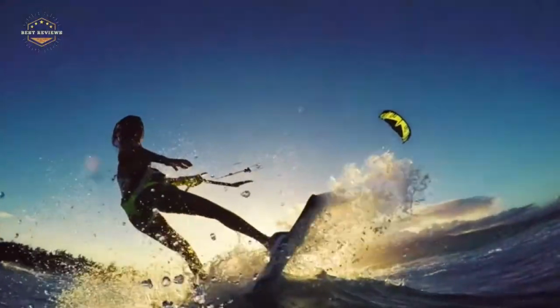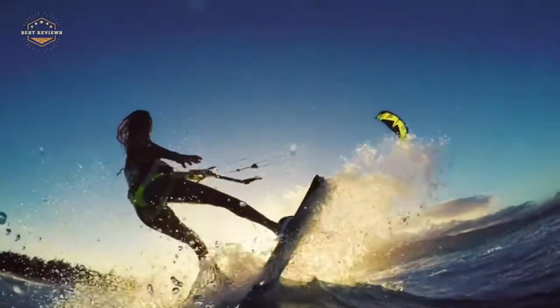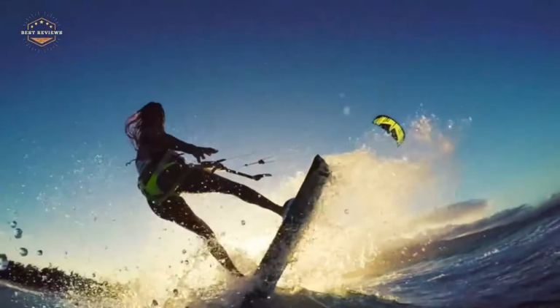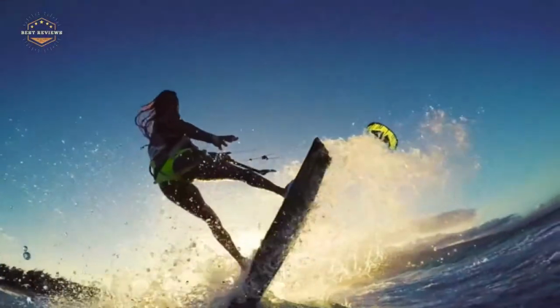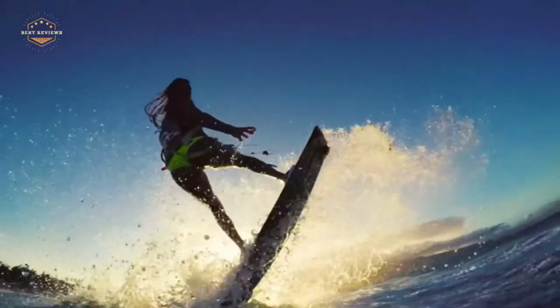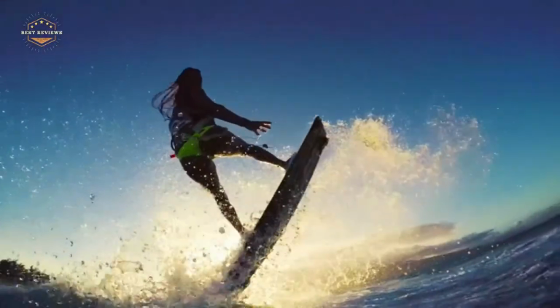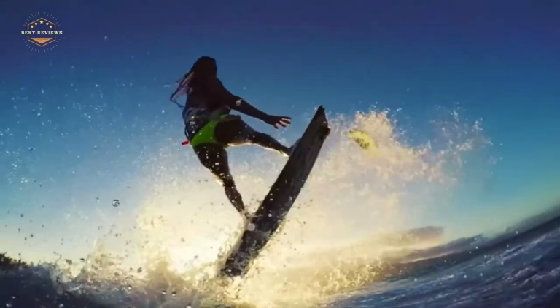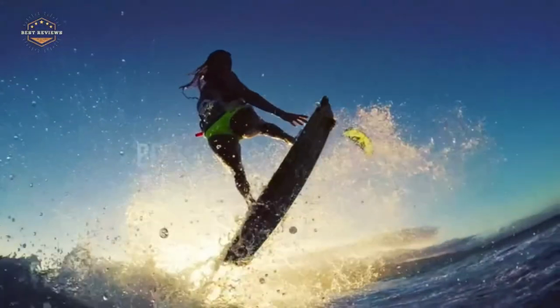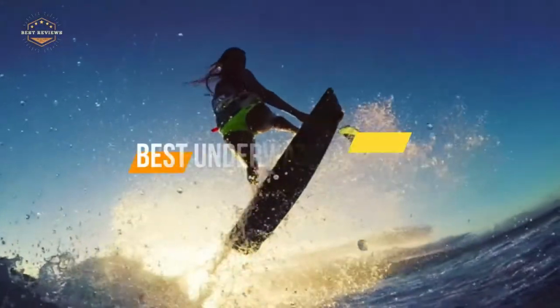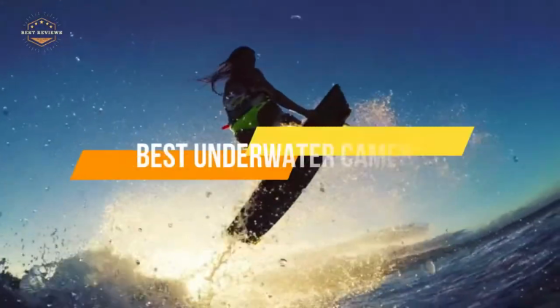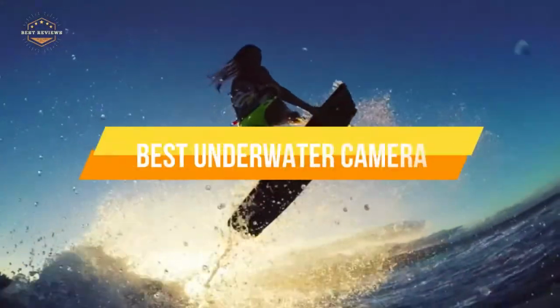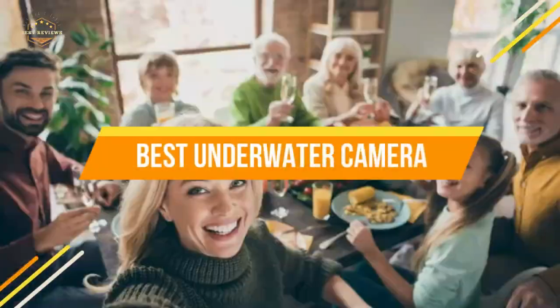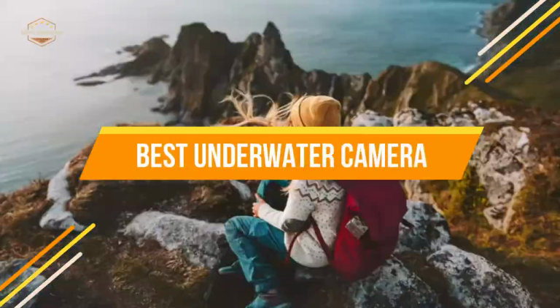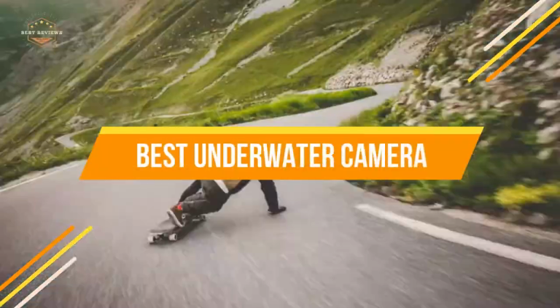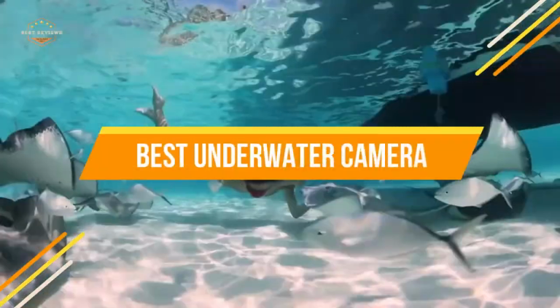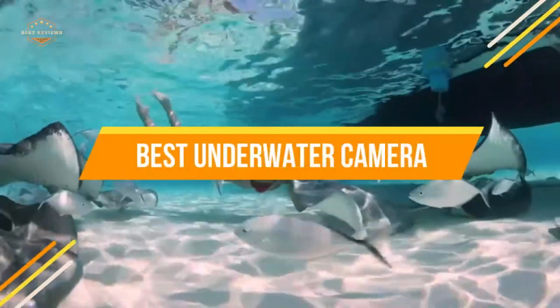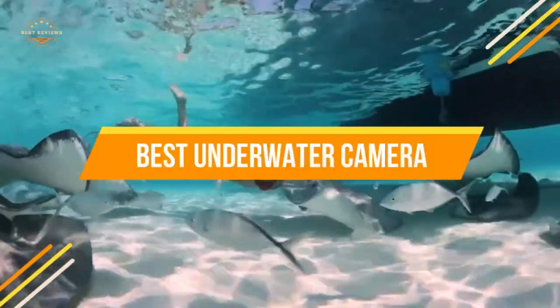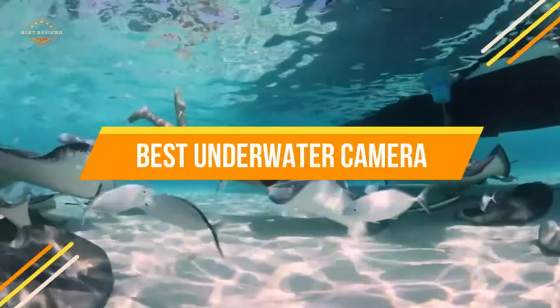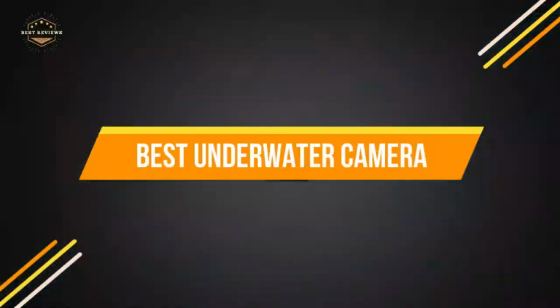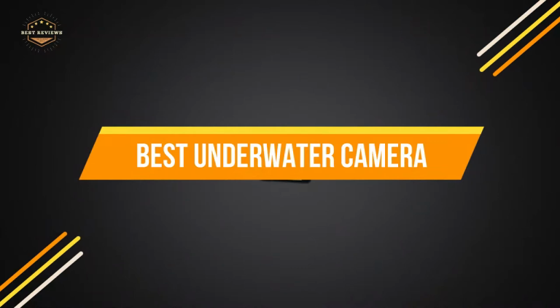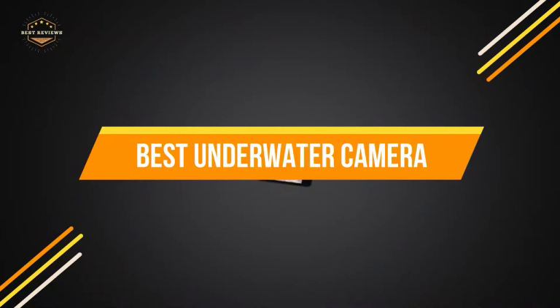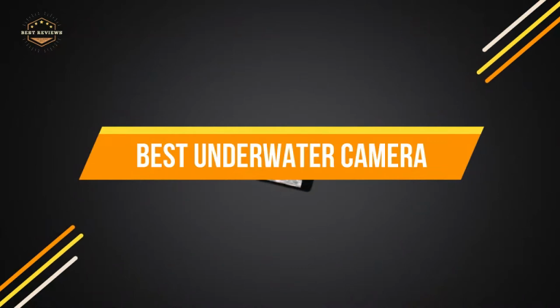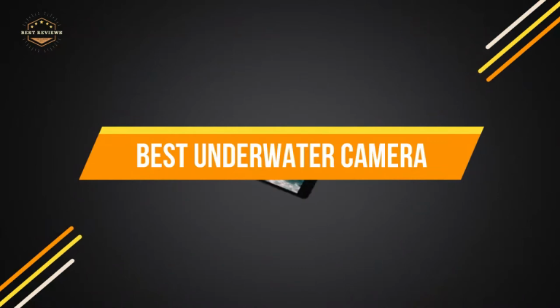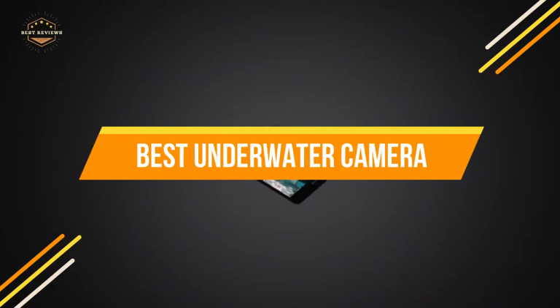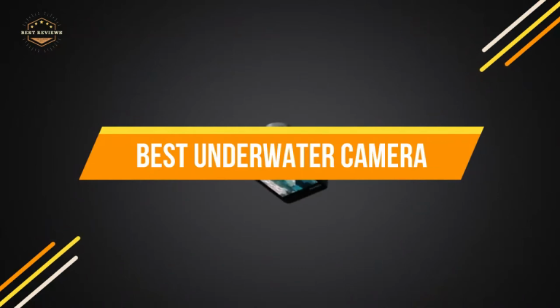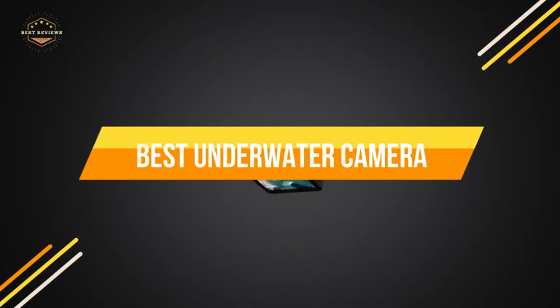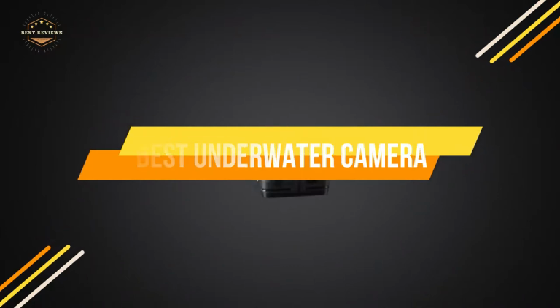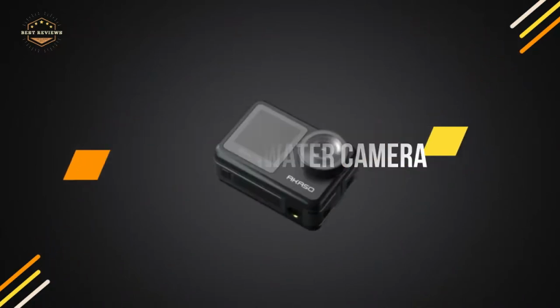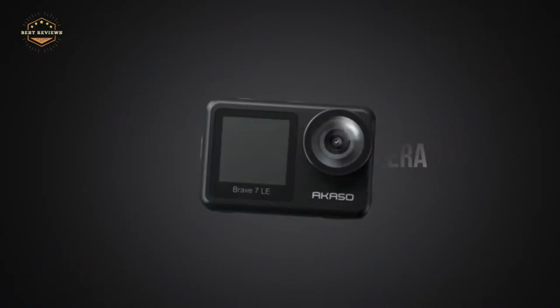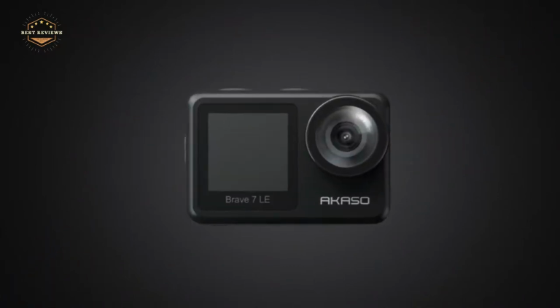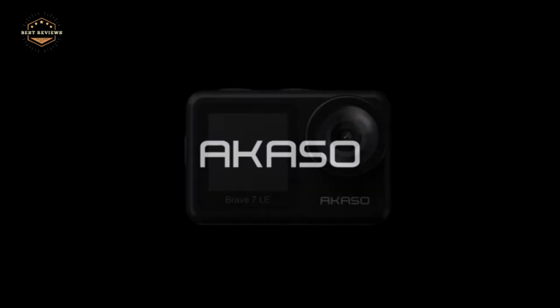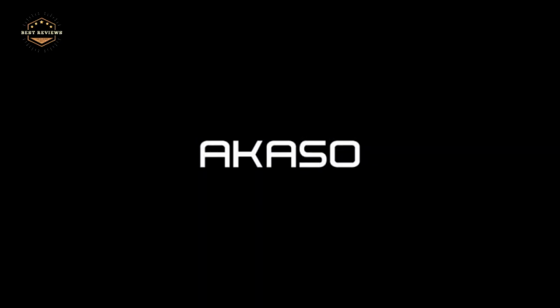In today's video, we will show you the top 5 best underwater cameras. So, let's get started.